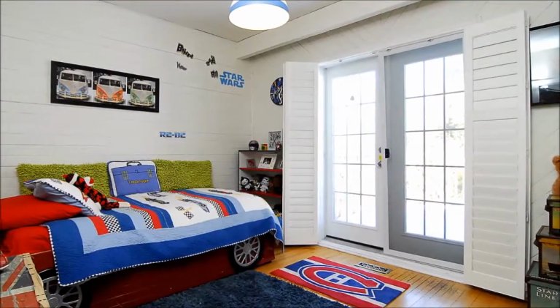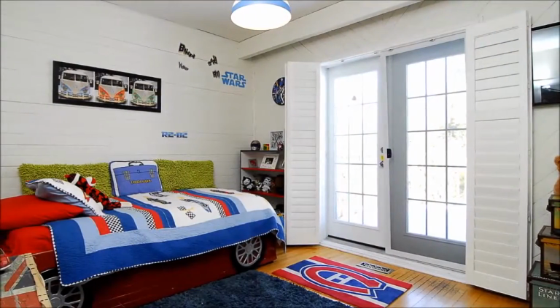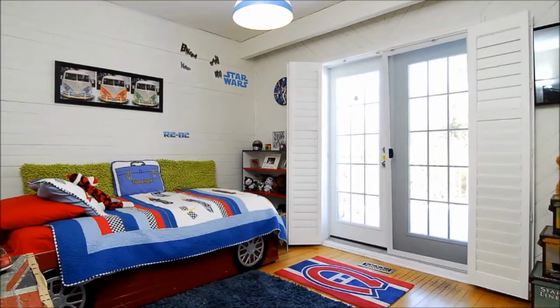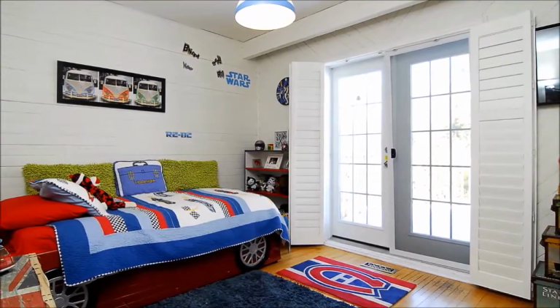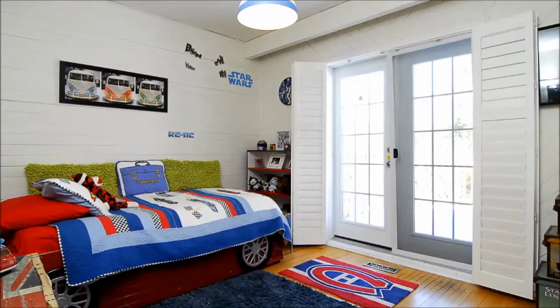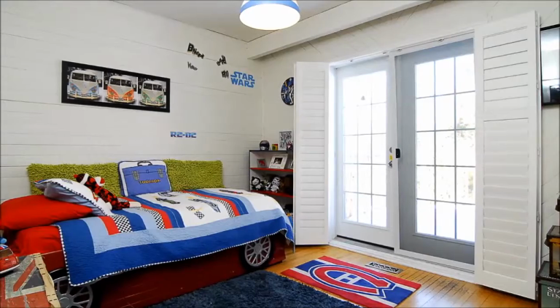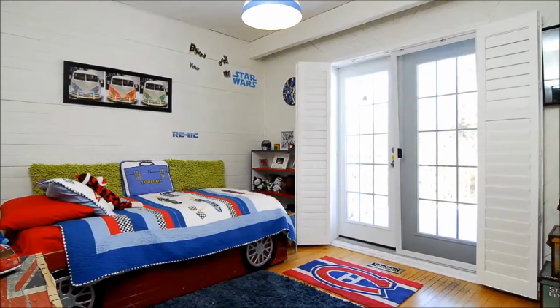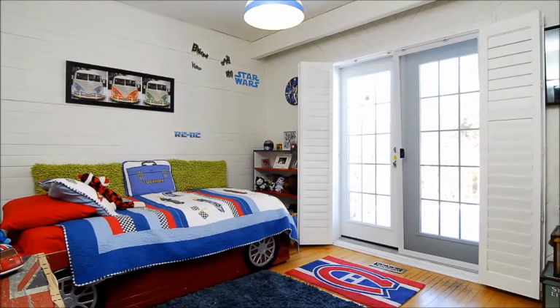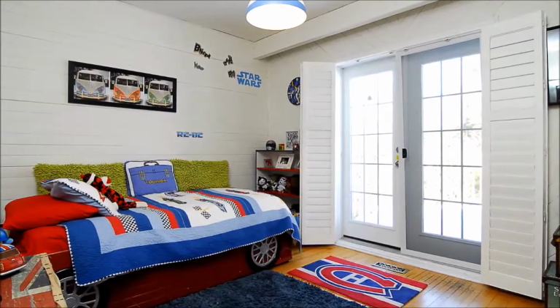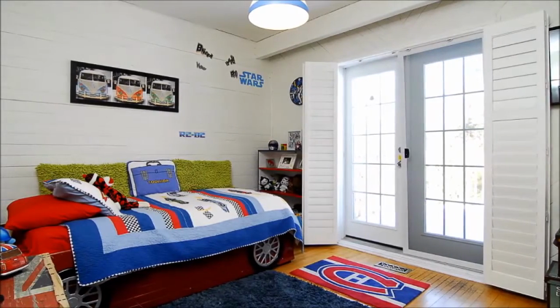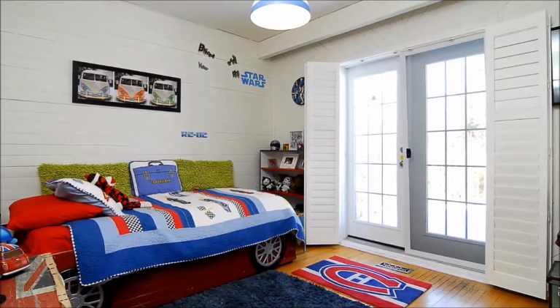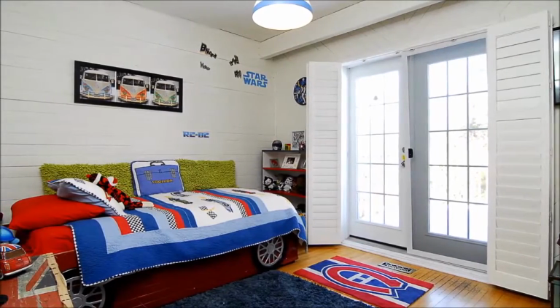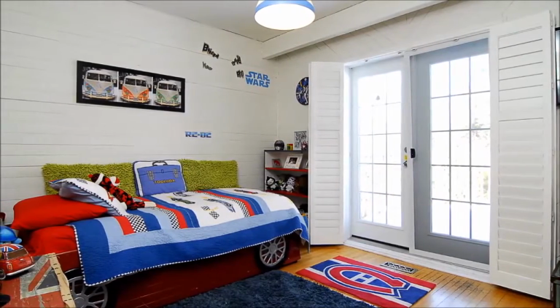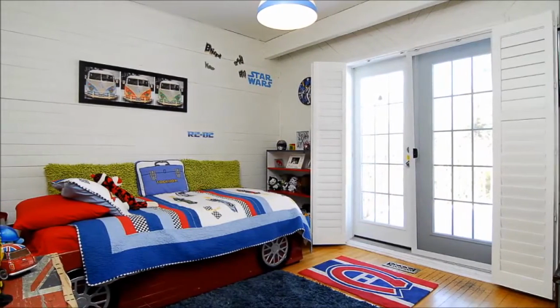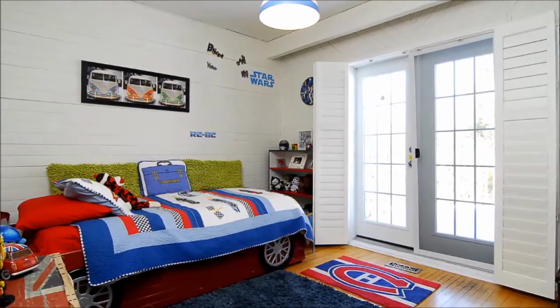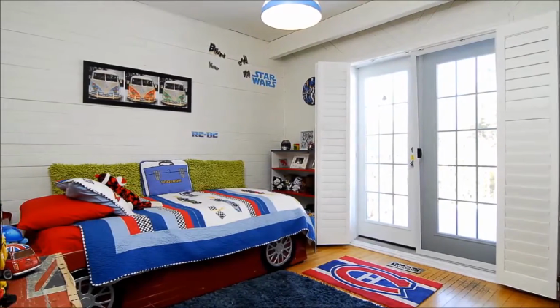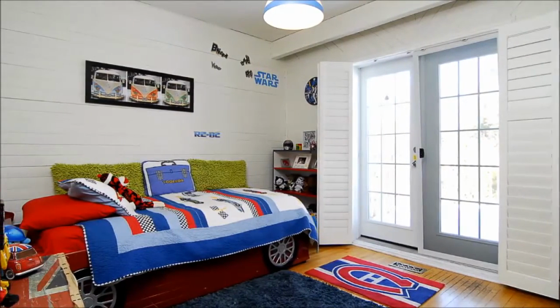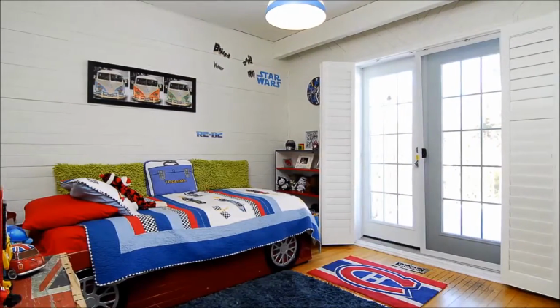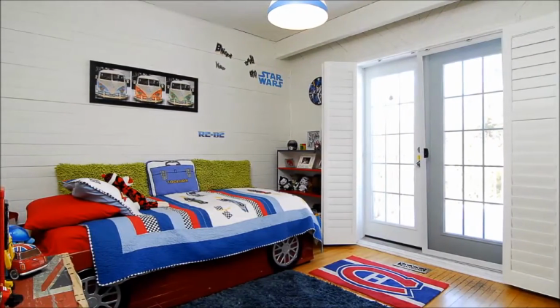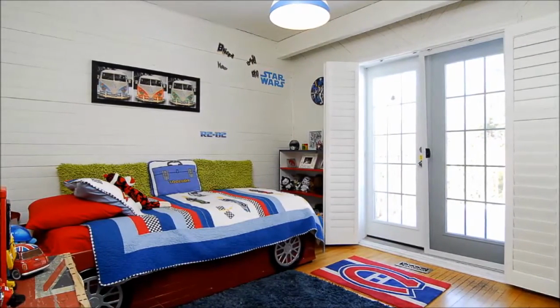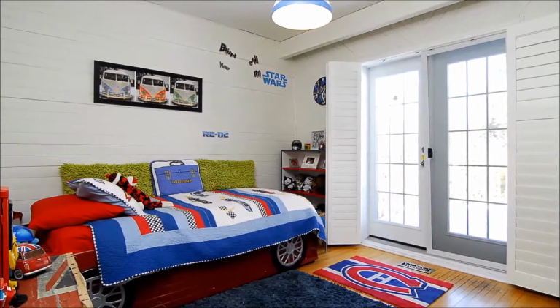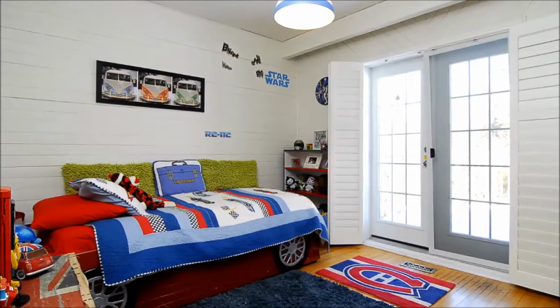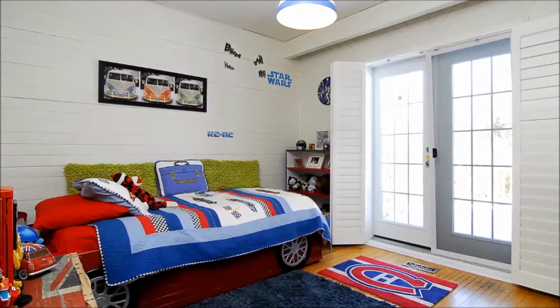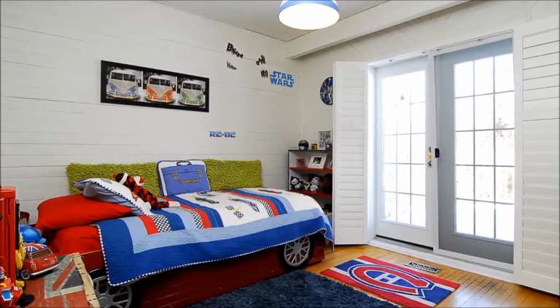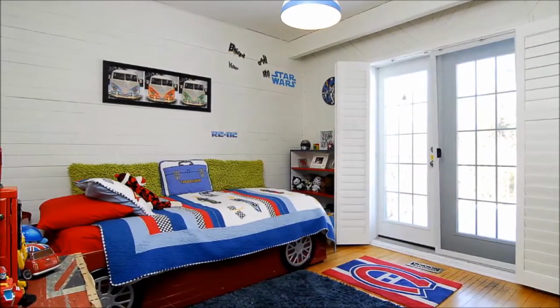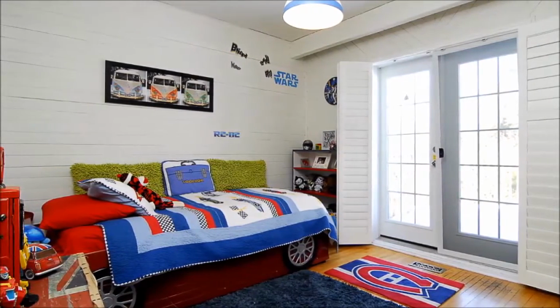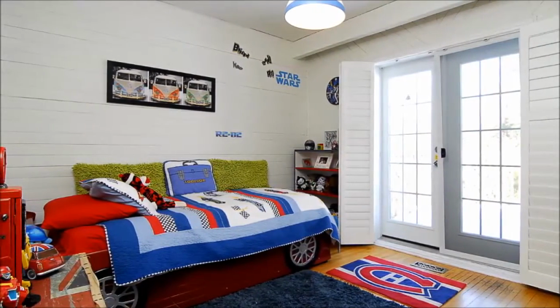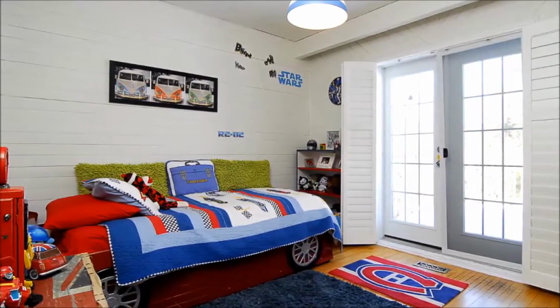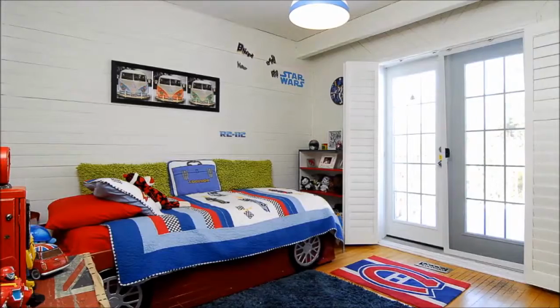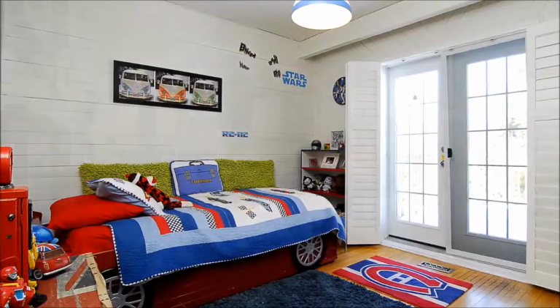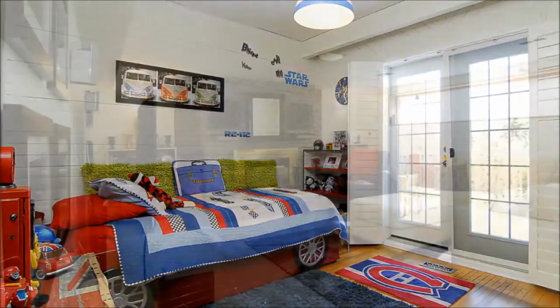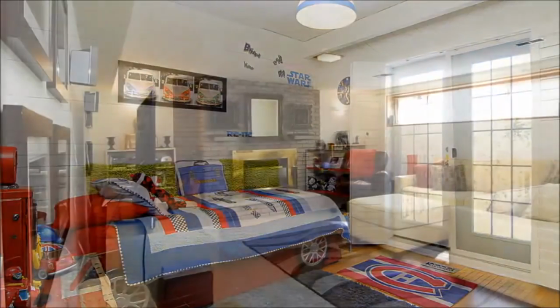Versatility is the key to this room, which could easily serve as a bedroom, a den, or a study. Plus, it walks out to the deck and large backyard.